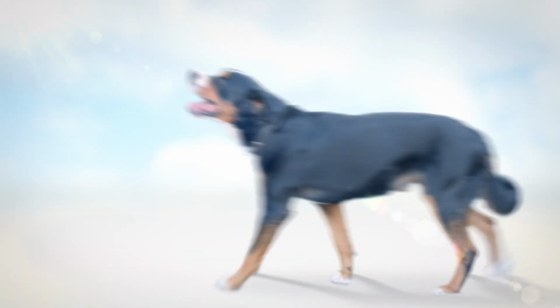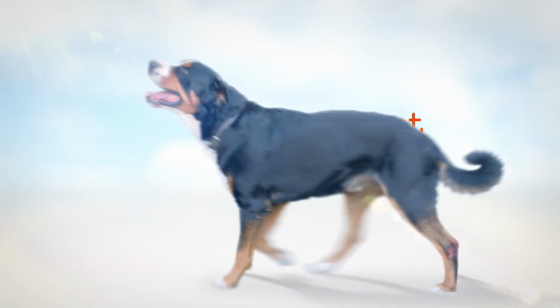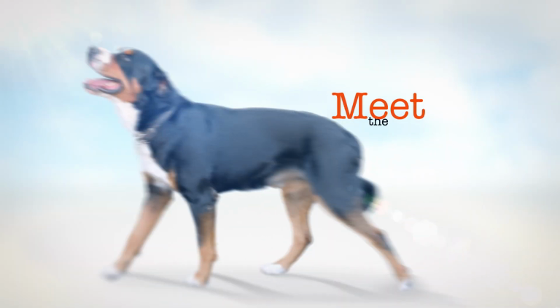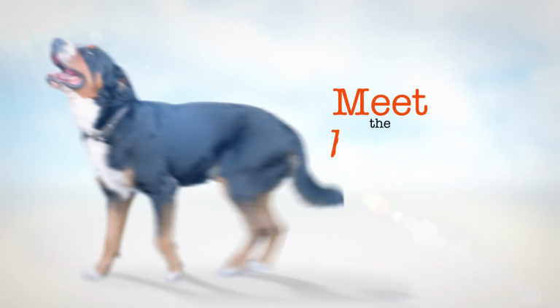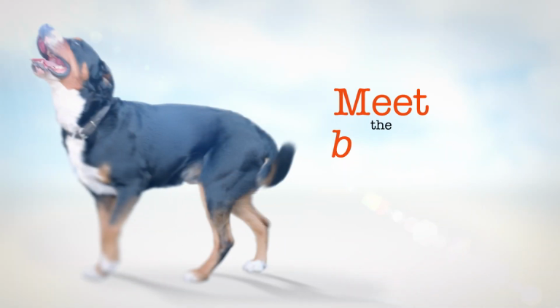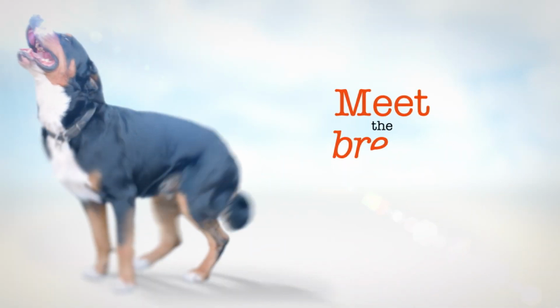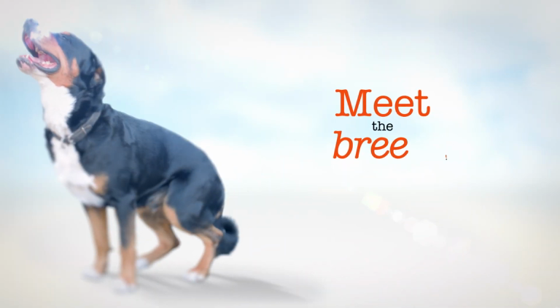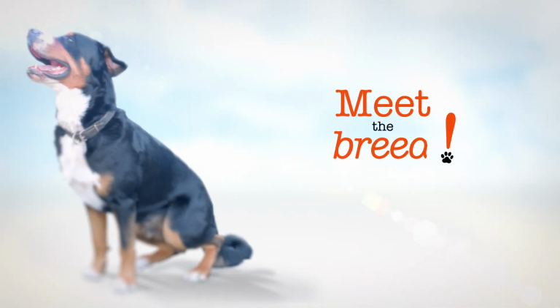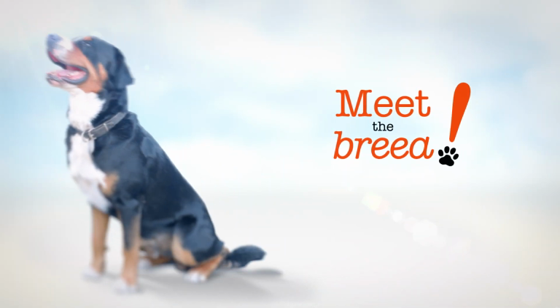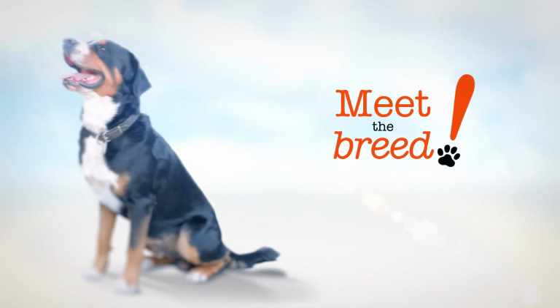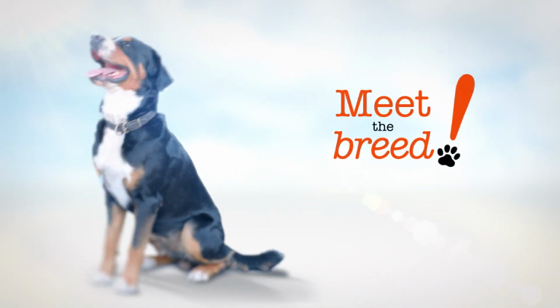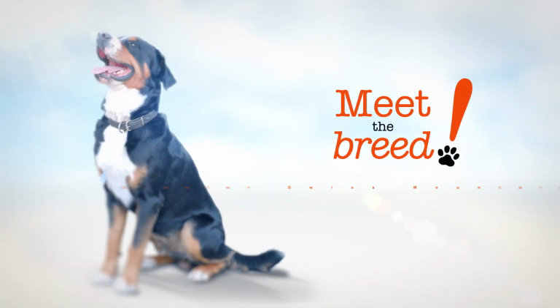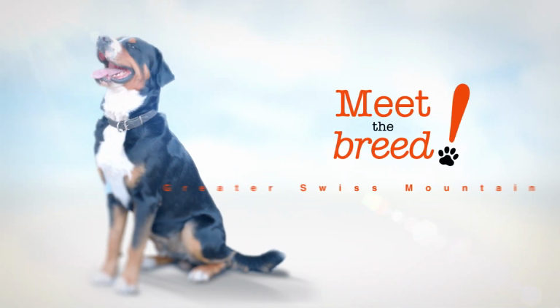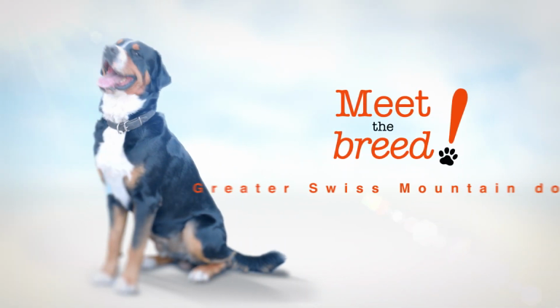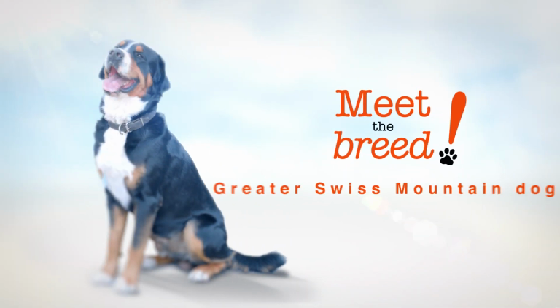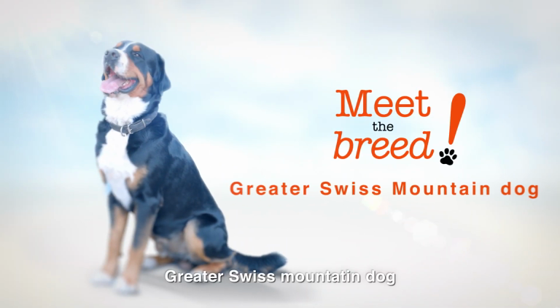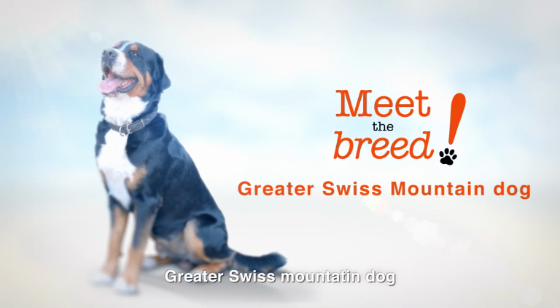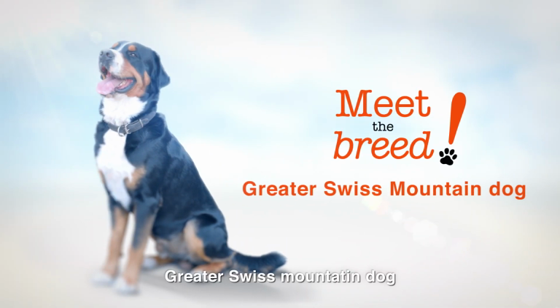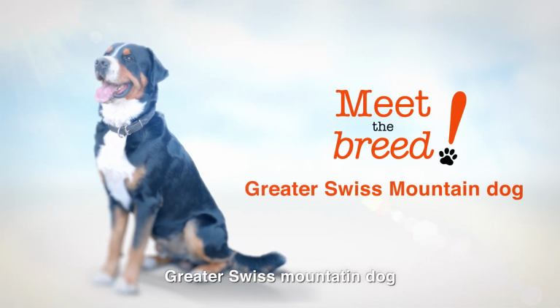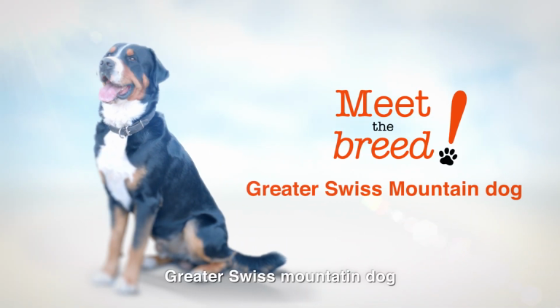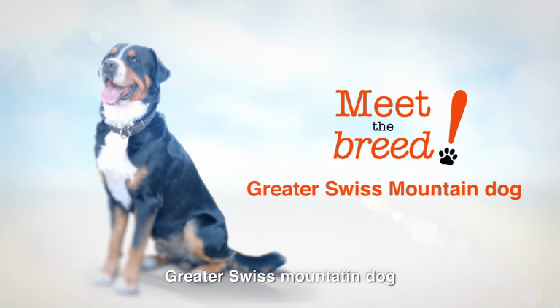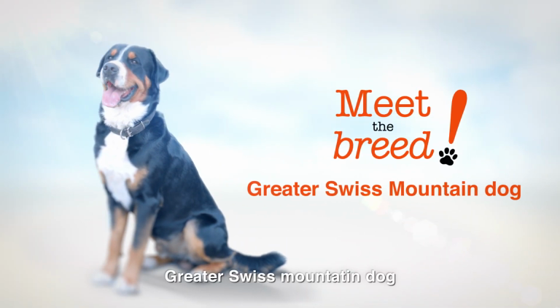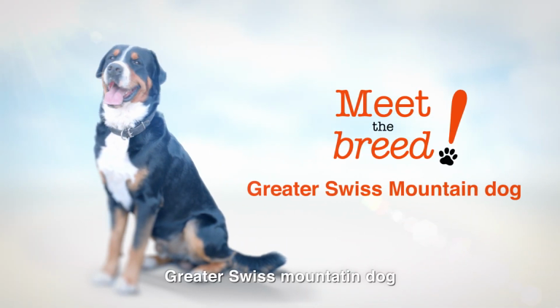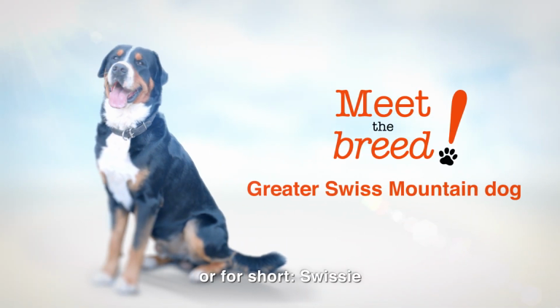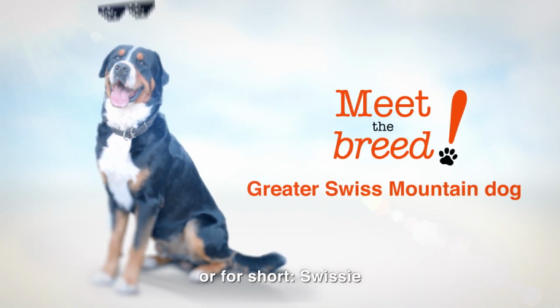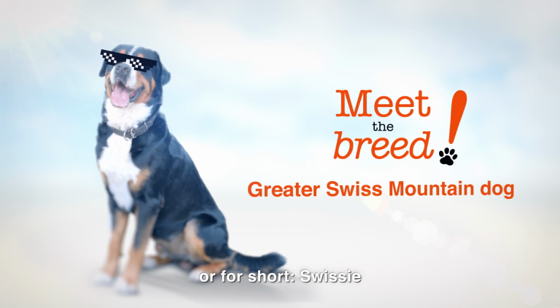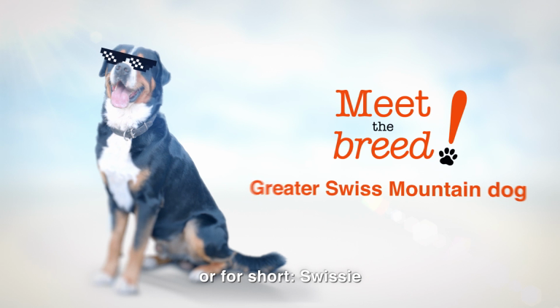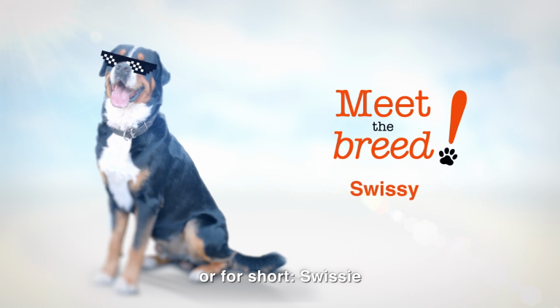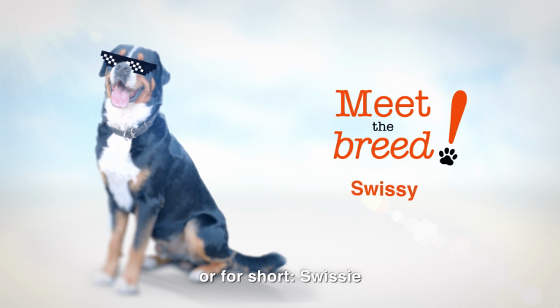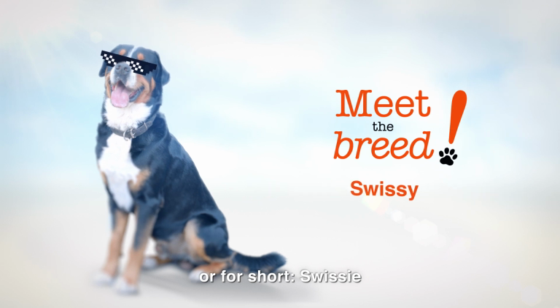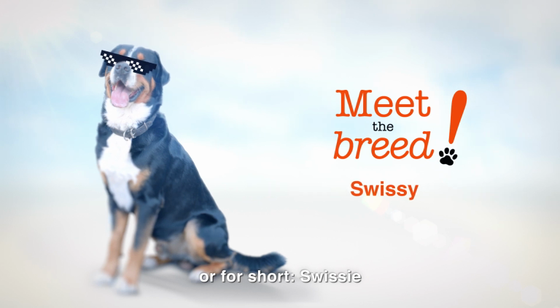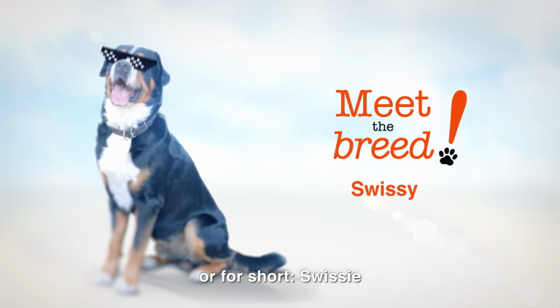Meet the breed. Greater Swiss Mountain Dog, or for short, Swissie.